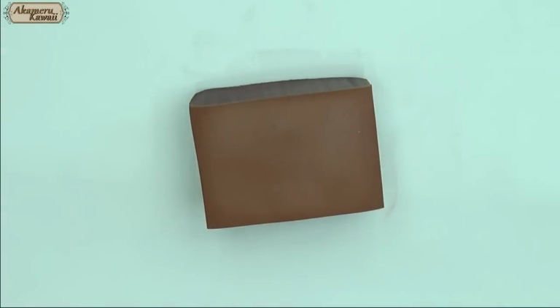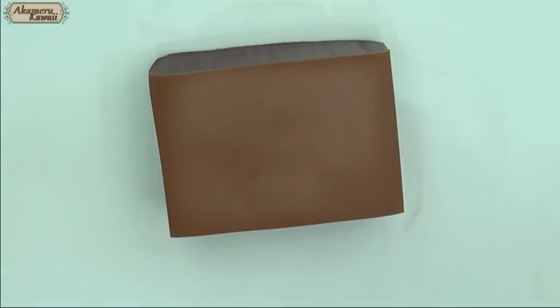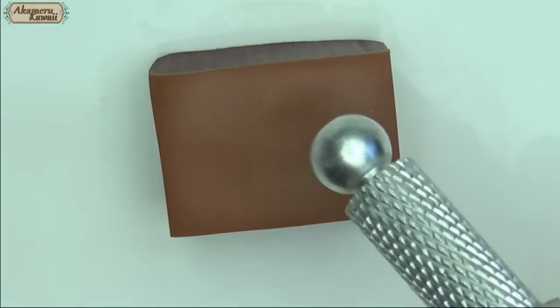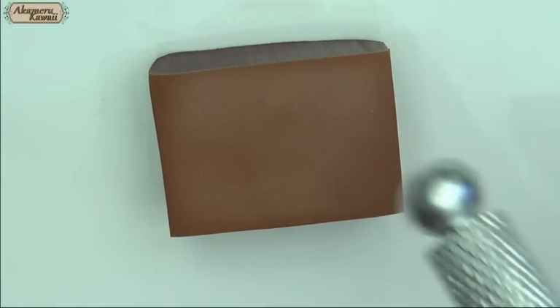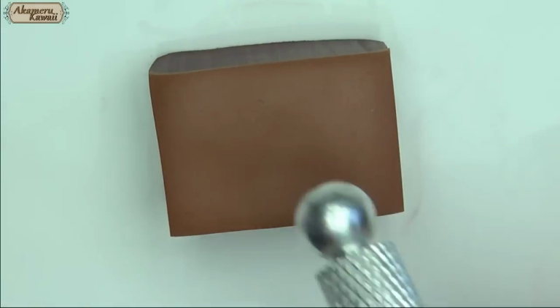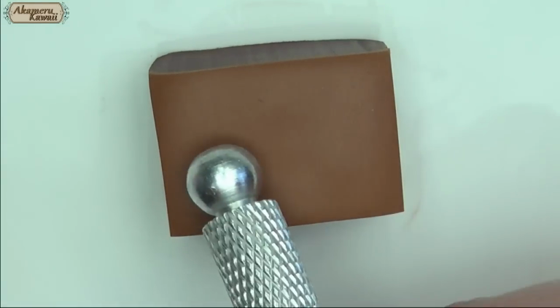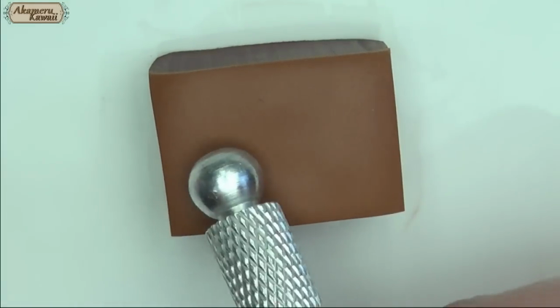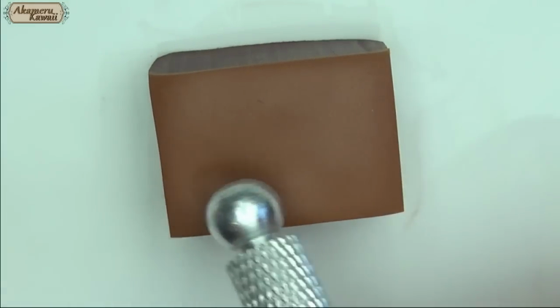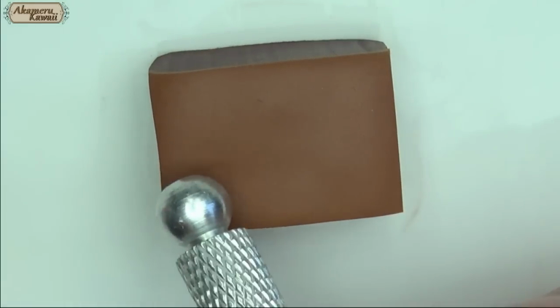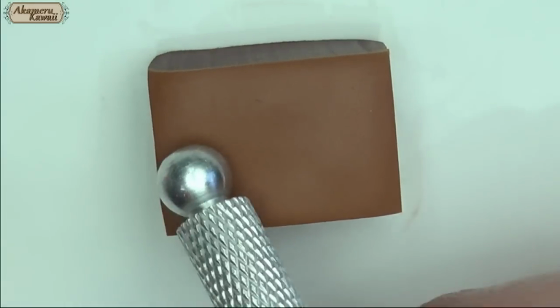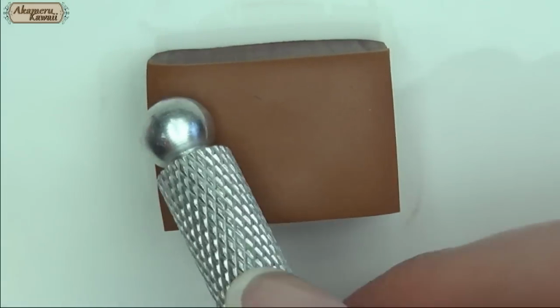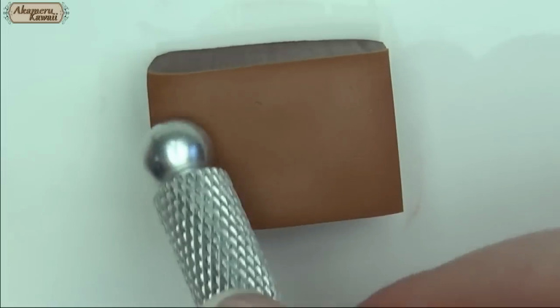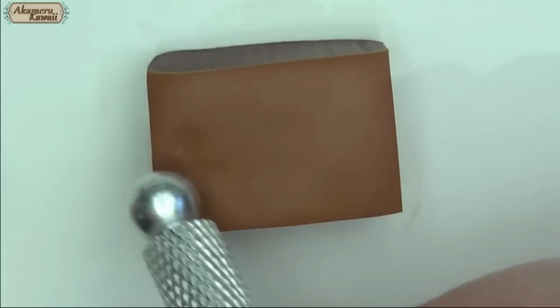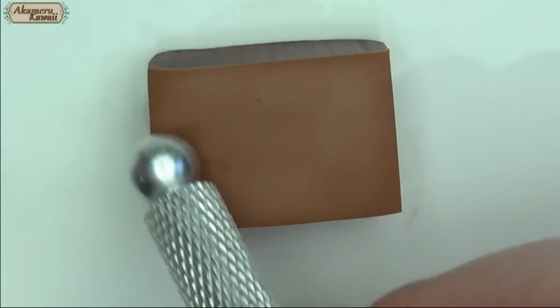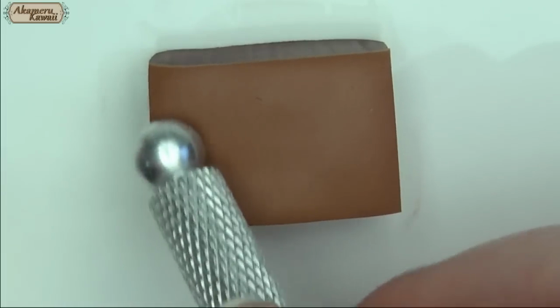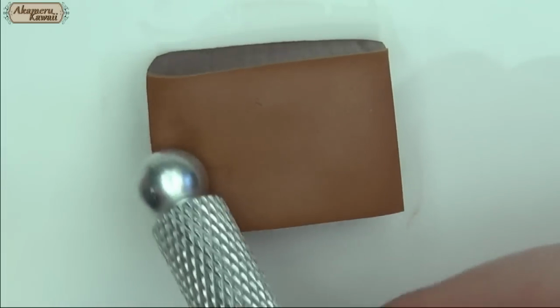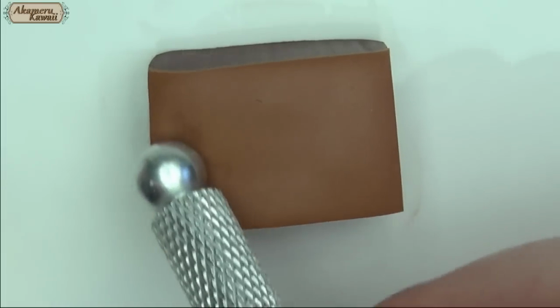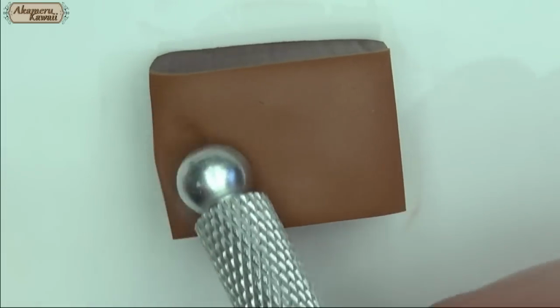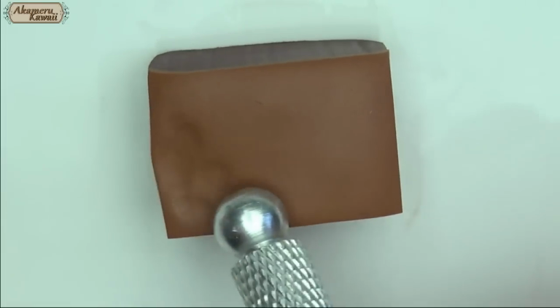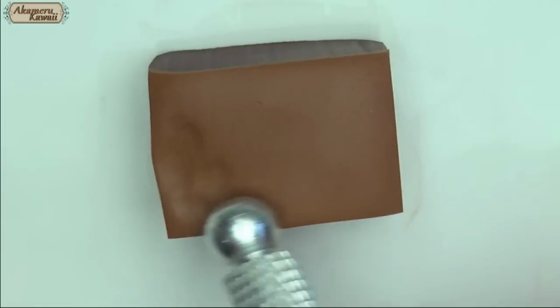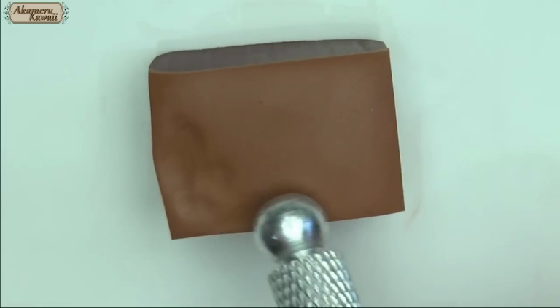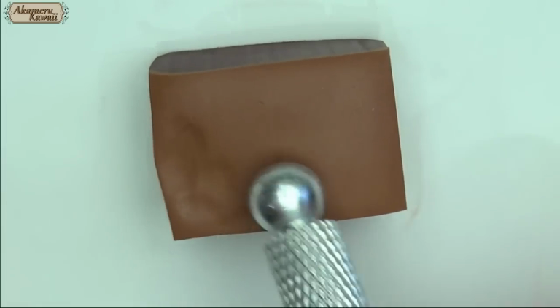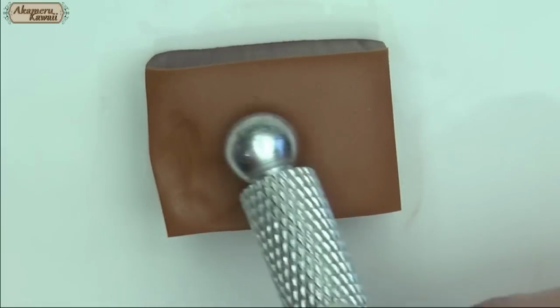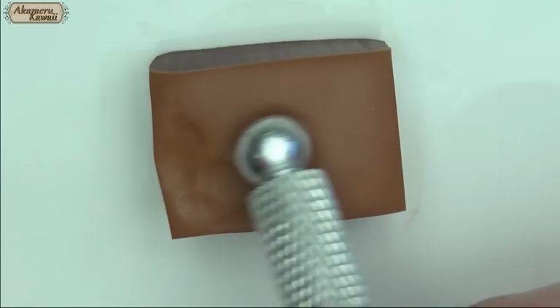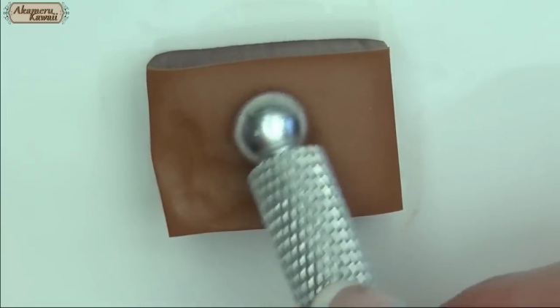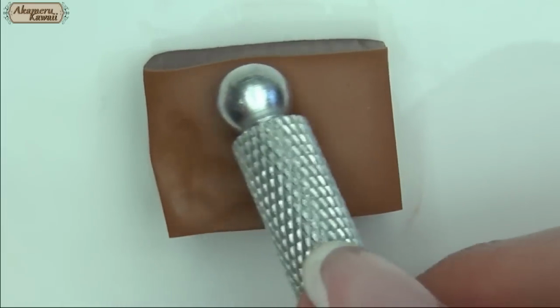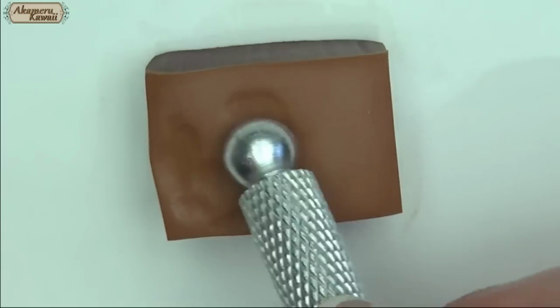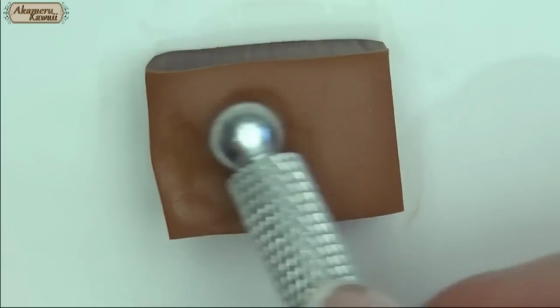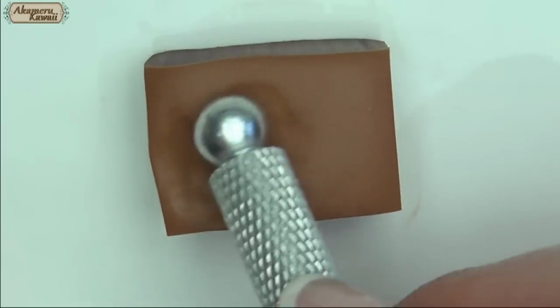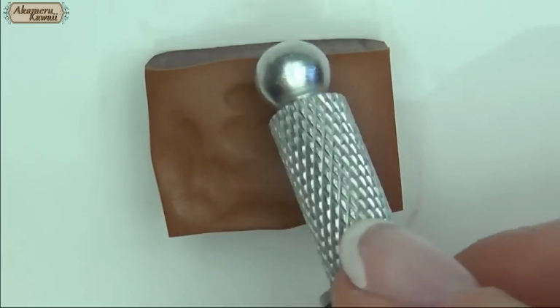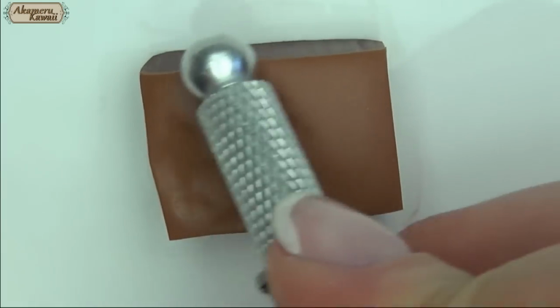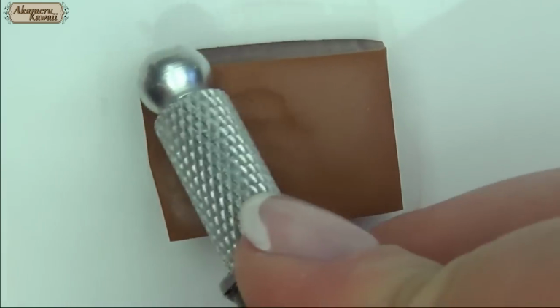I use the back of my craft knife, a dotting tool, and a toothbrush to add texture to the top.